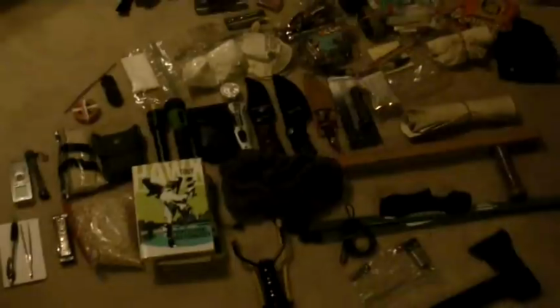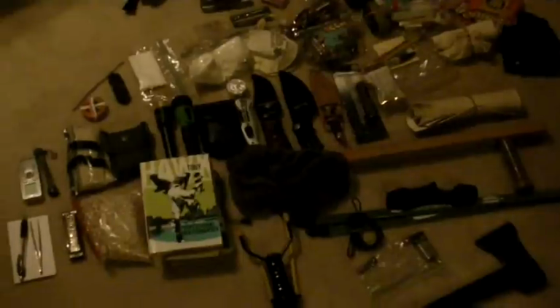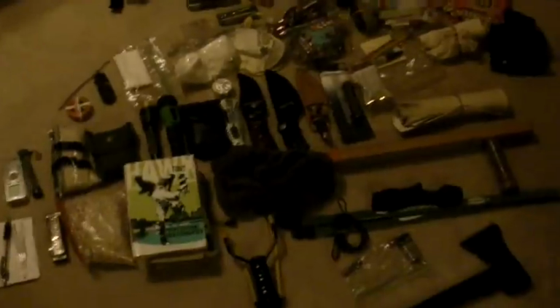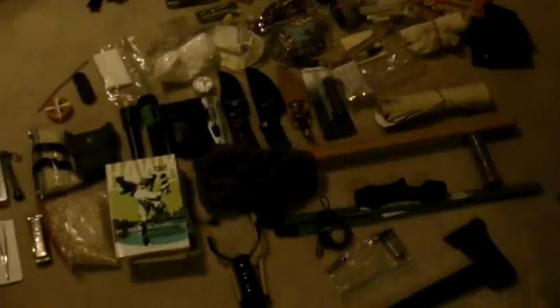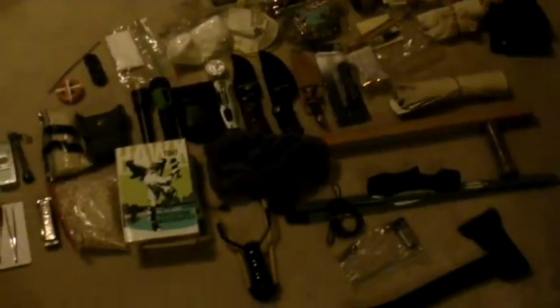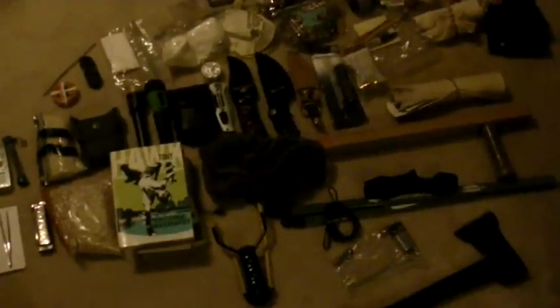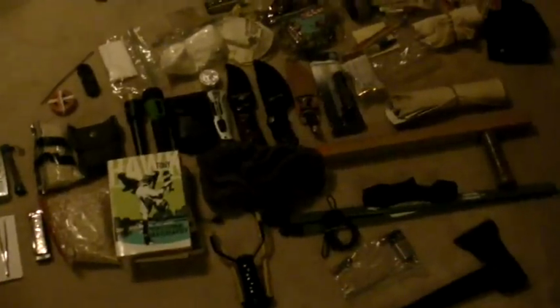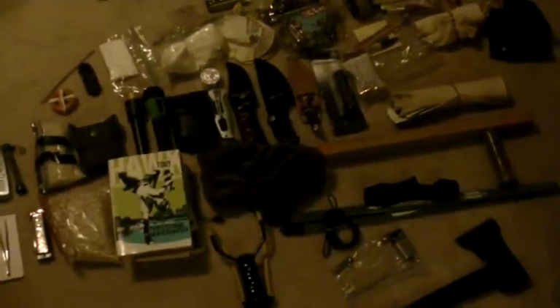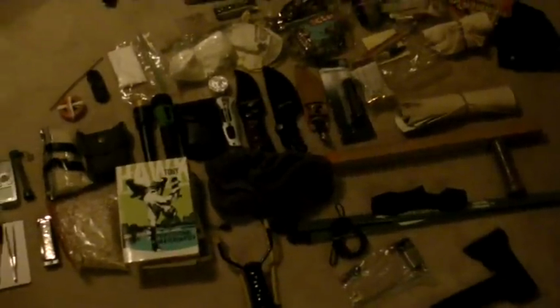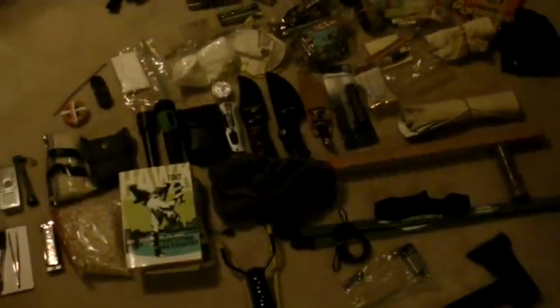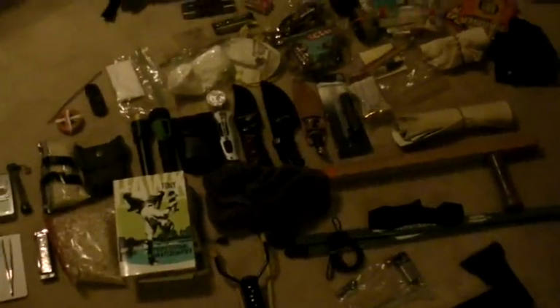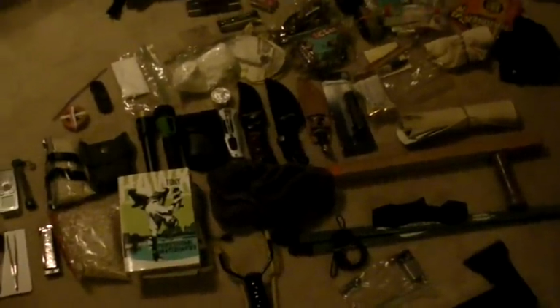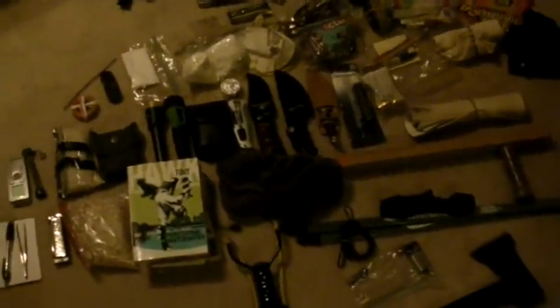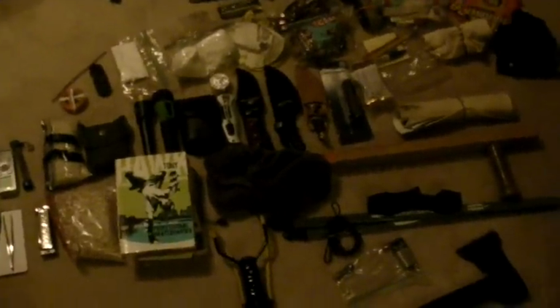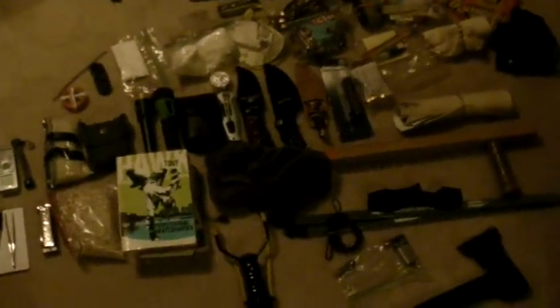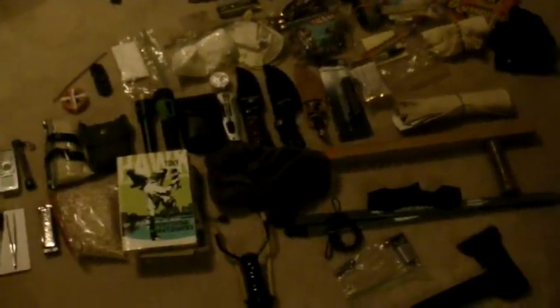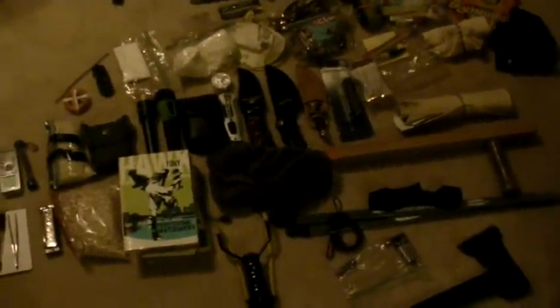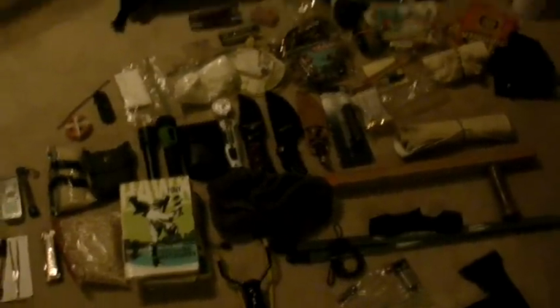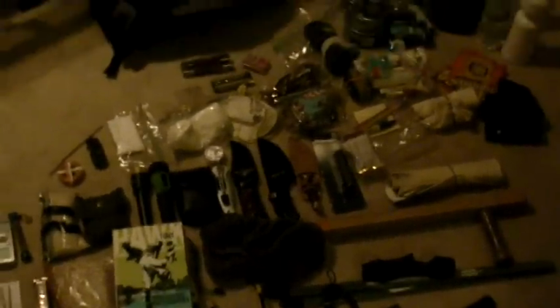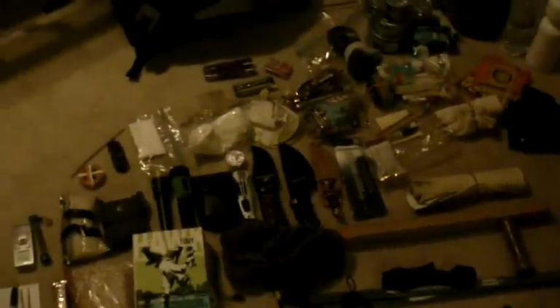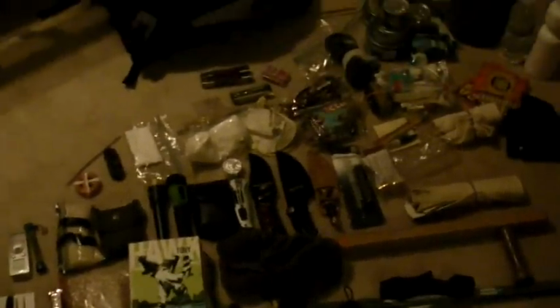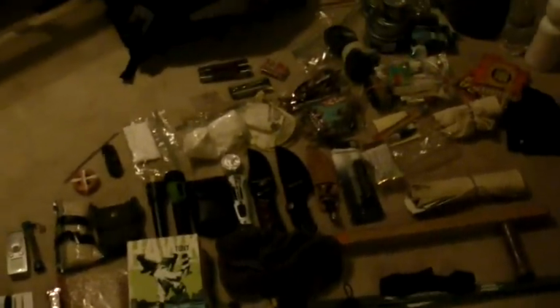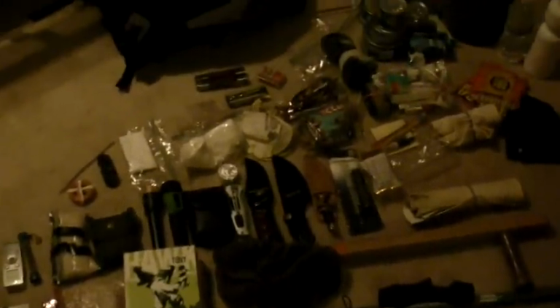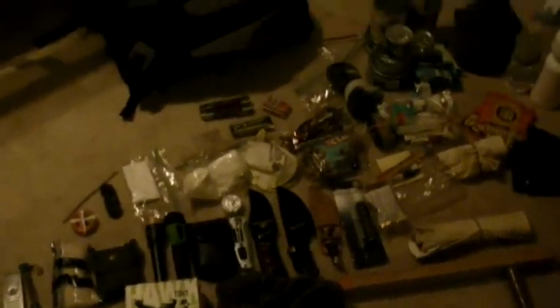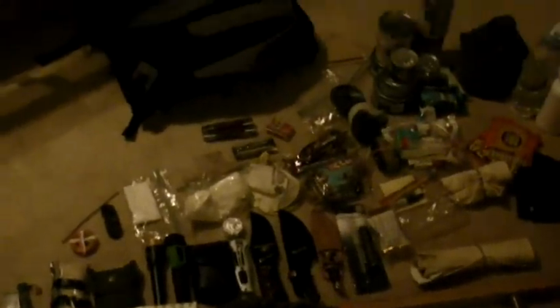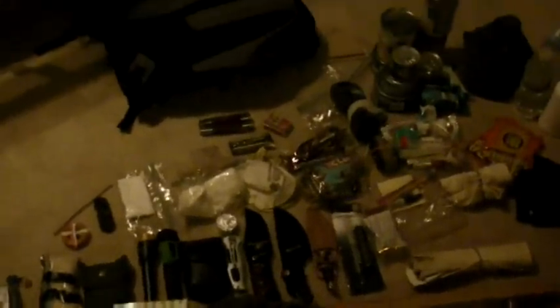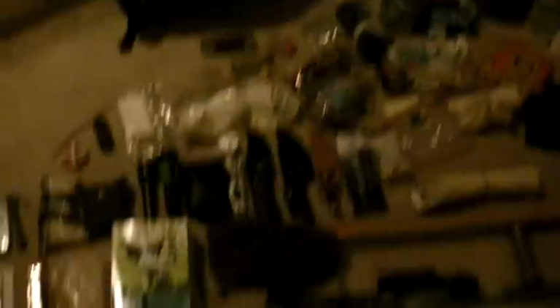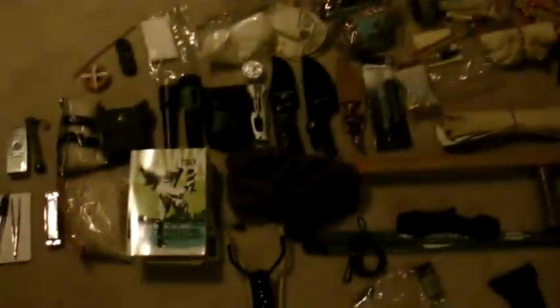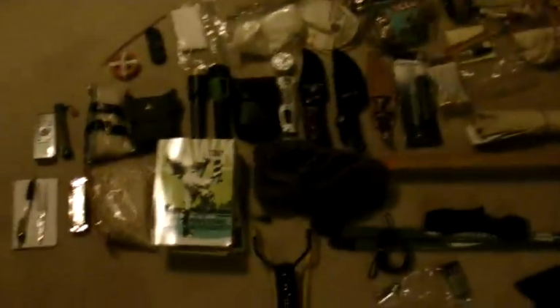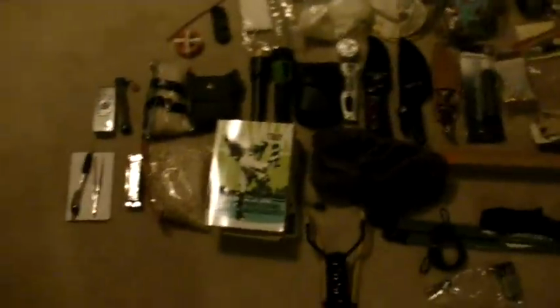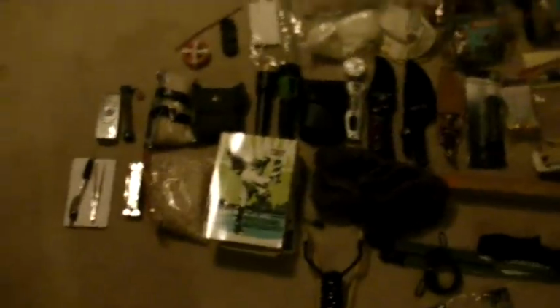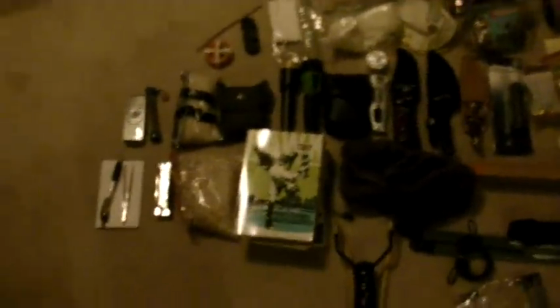Hey guys, Blabelabber here. Today I'm going to show you my bug out bag and all of the supplies and gear inside of it.